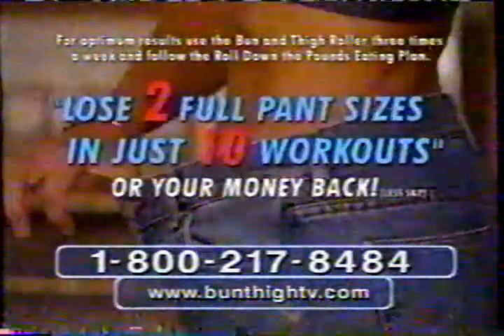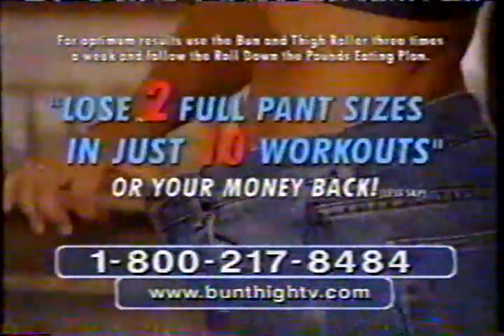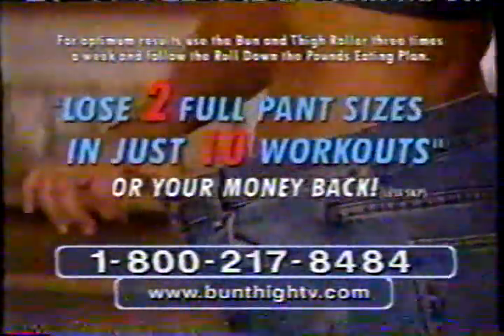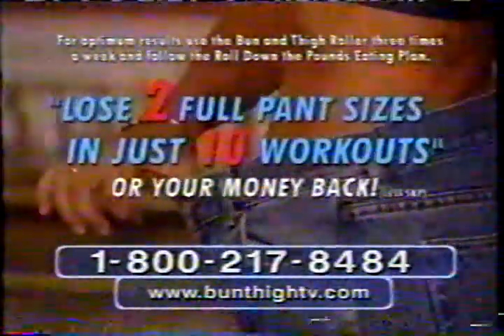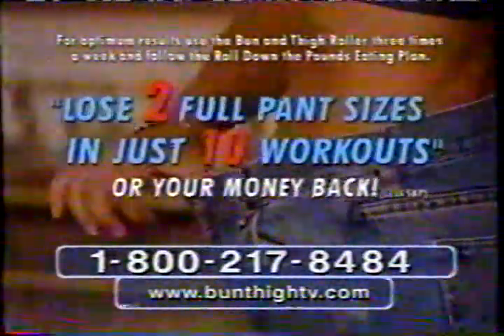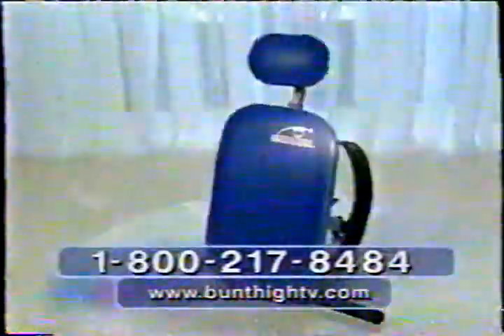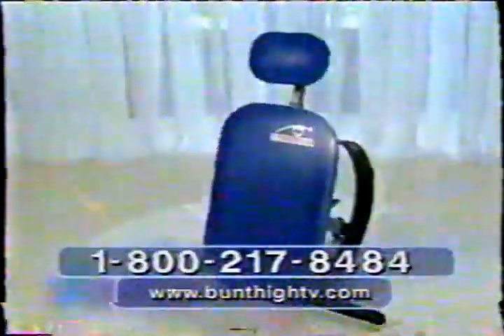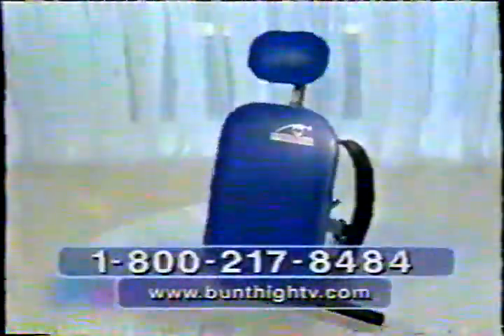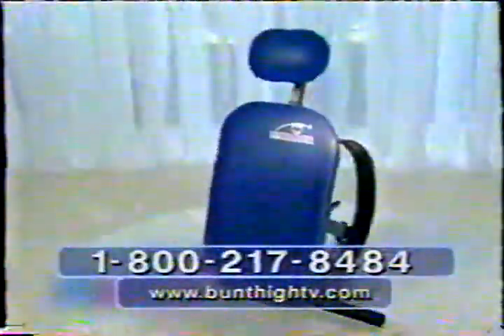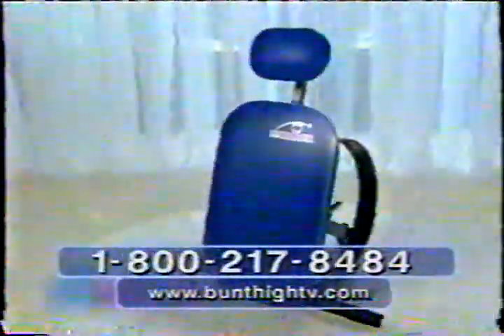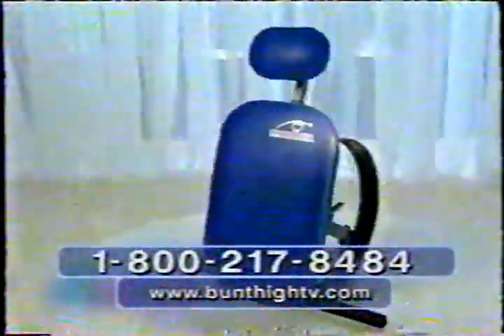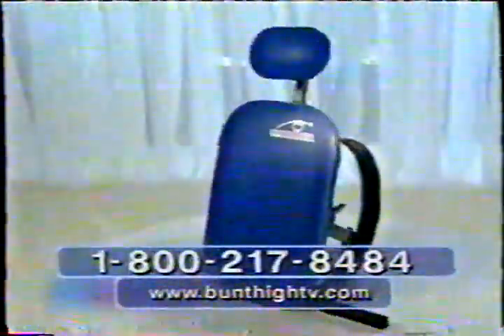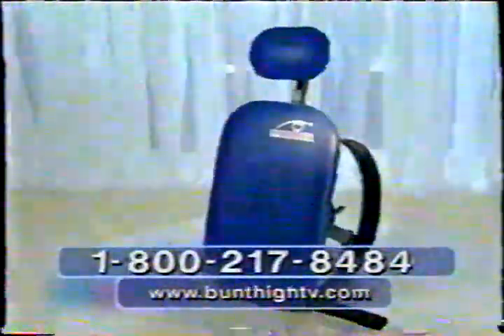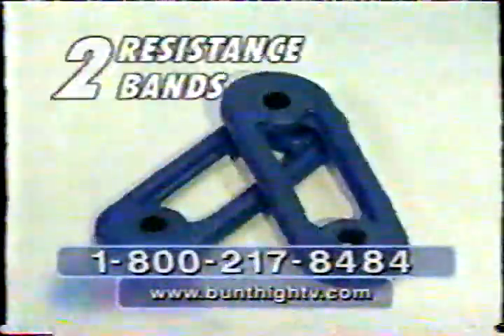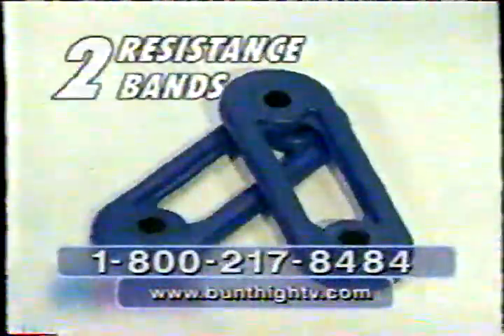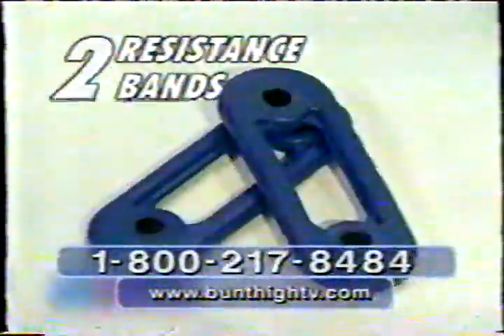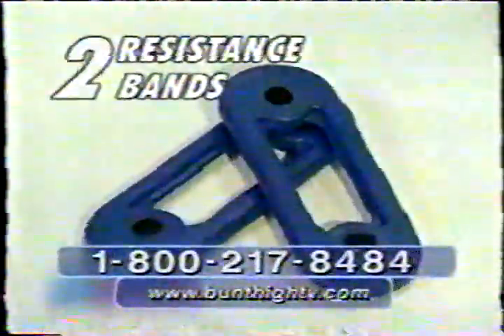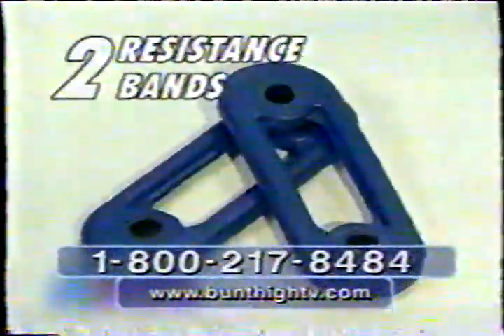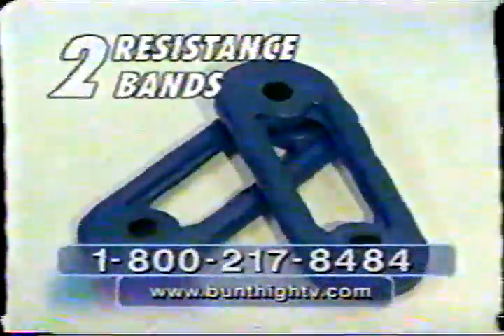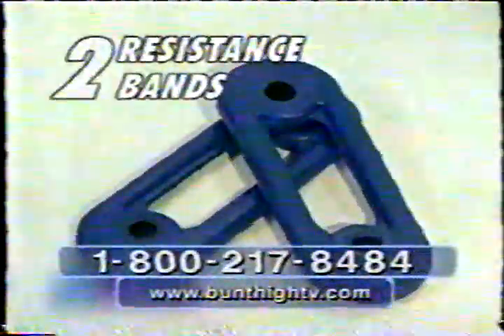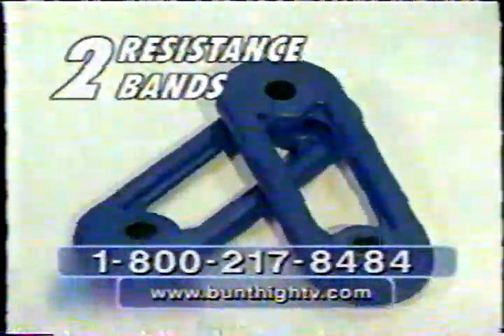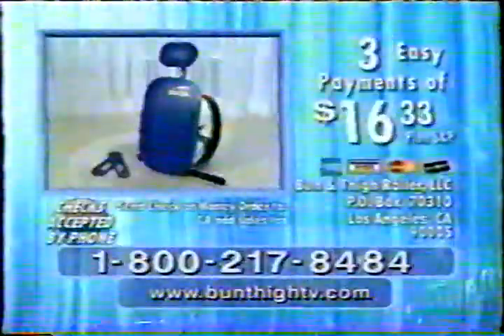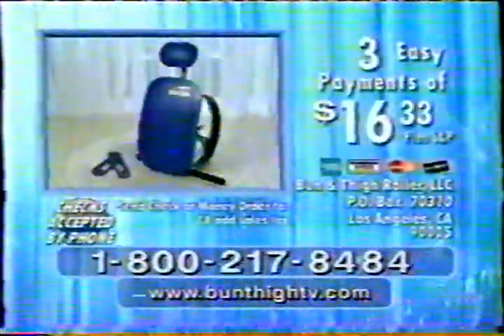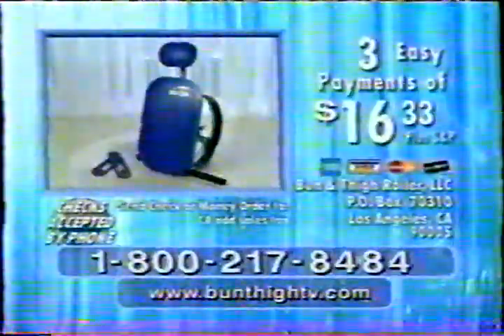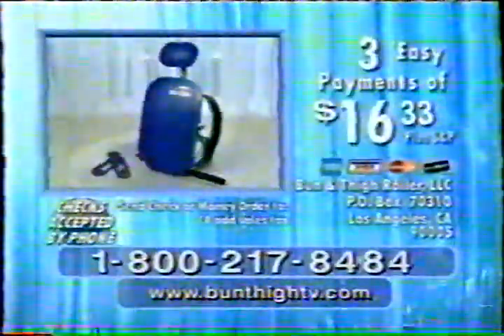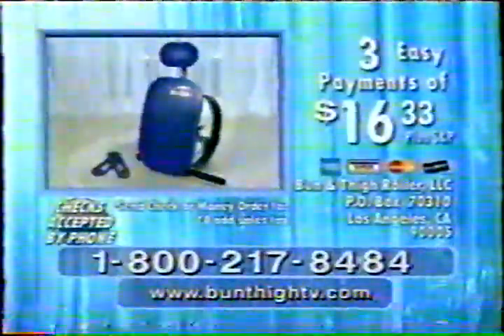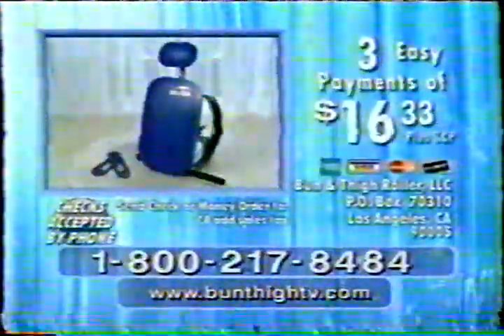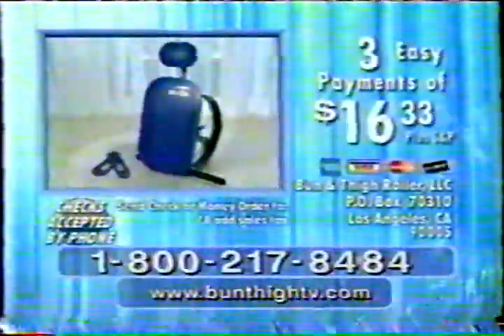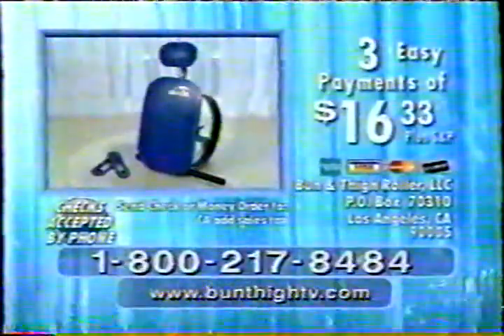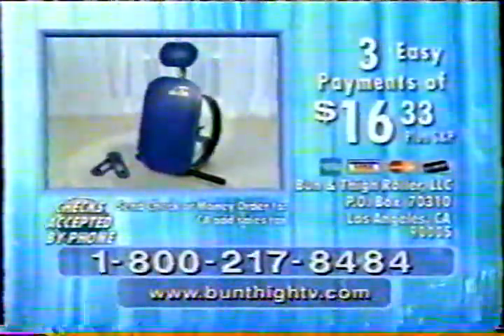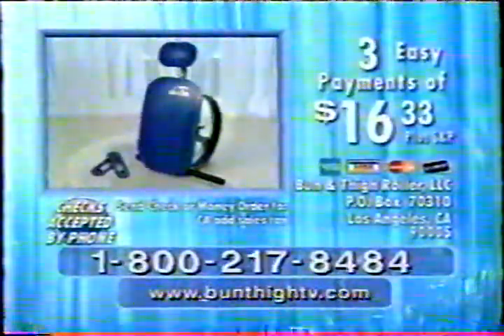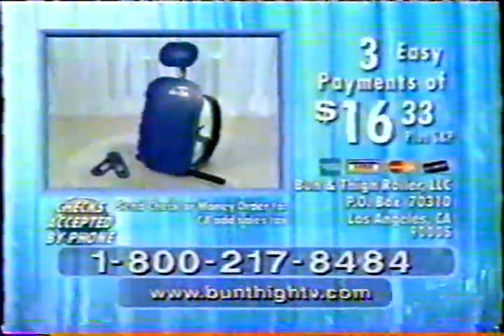Call now to receive your Bun and Thigh Roller, complete with resistance bands, for just three easy payments of only $16.33.